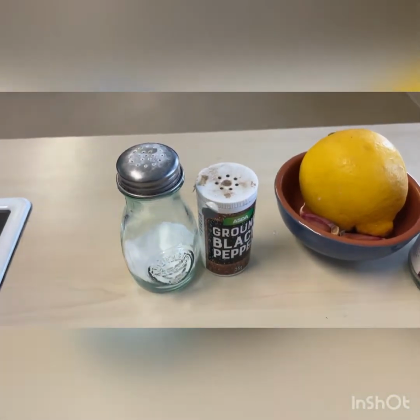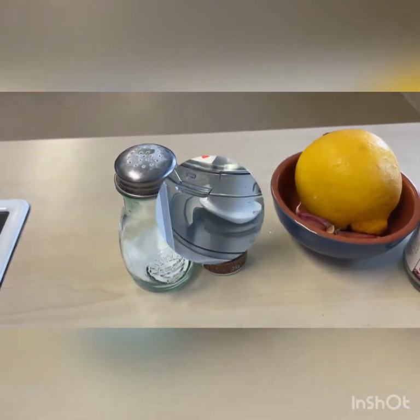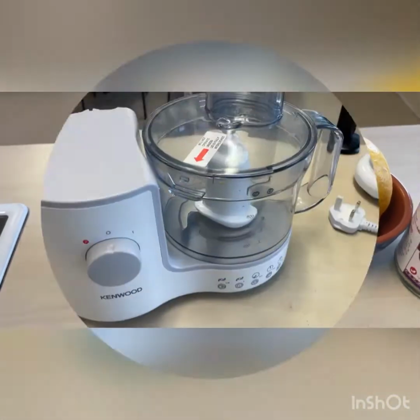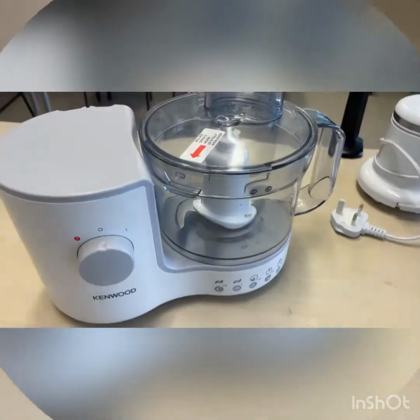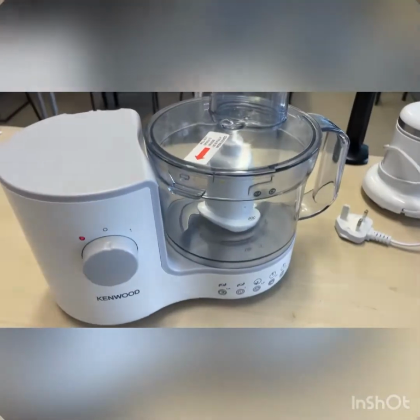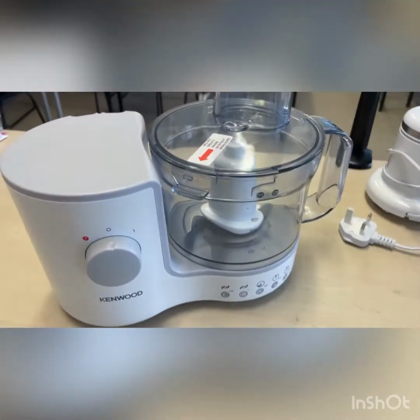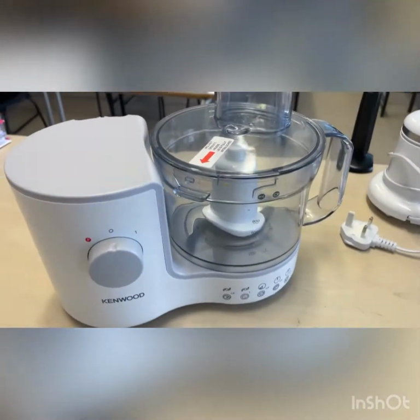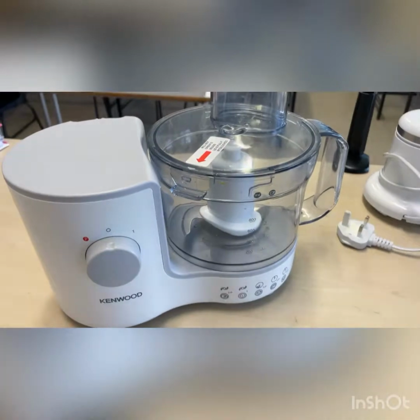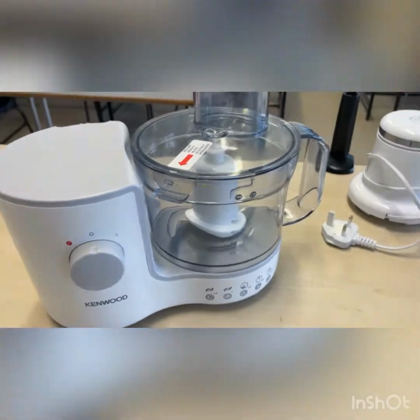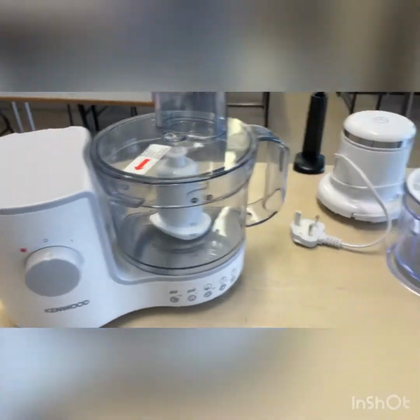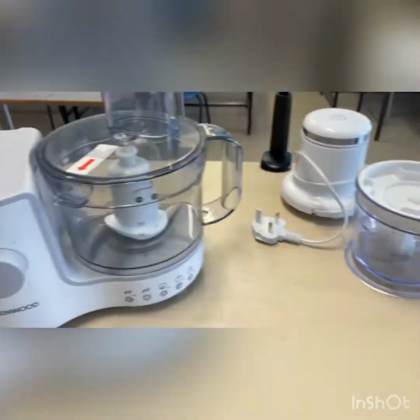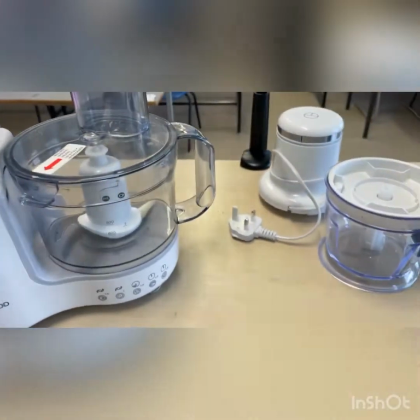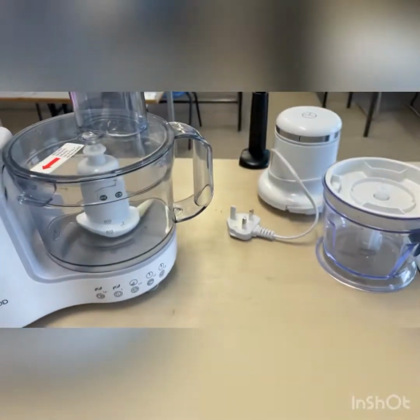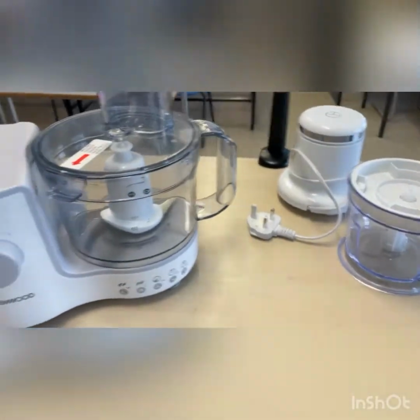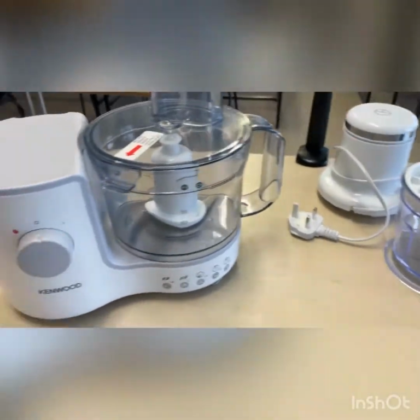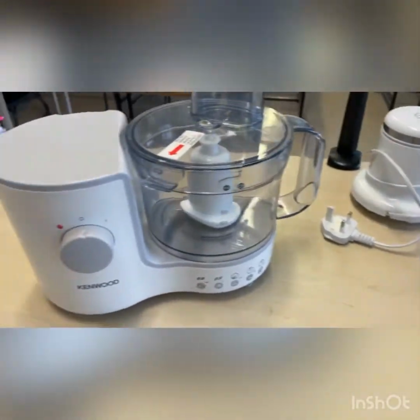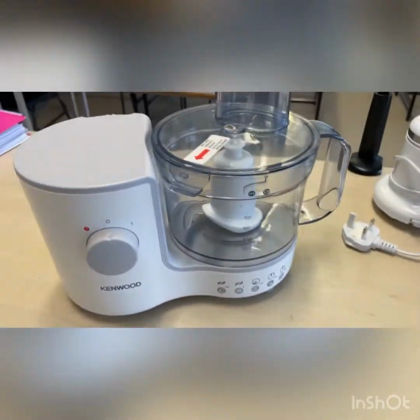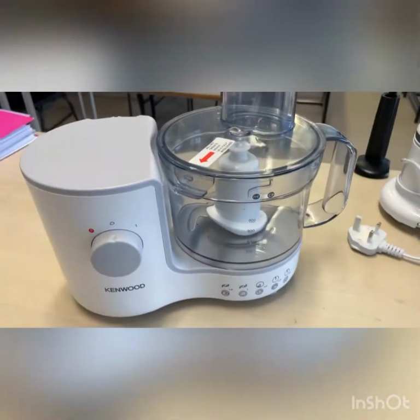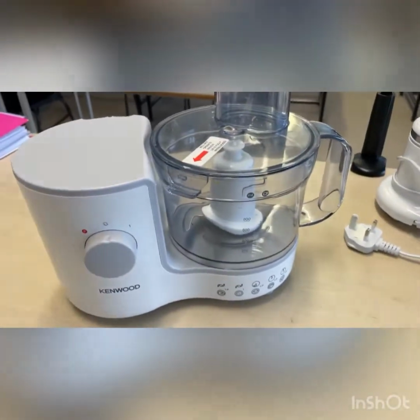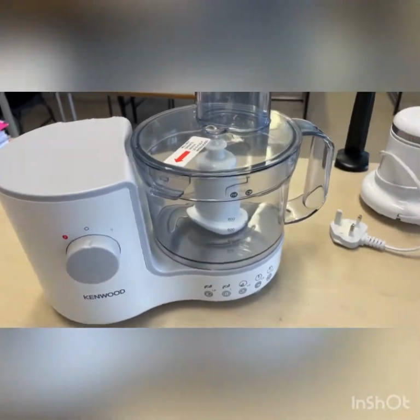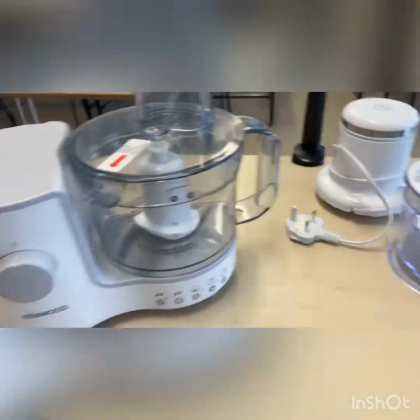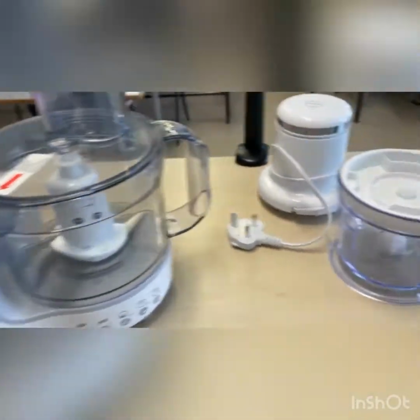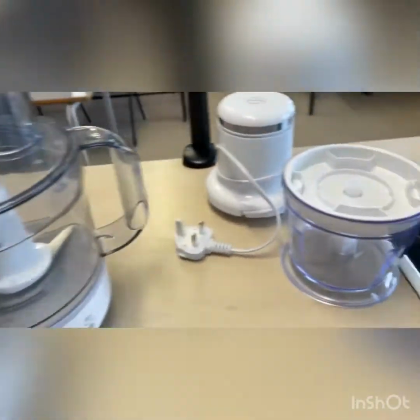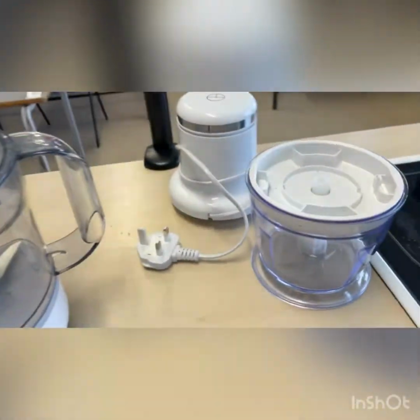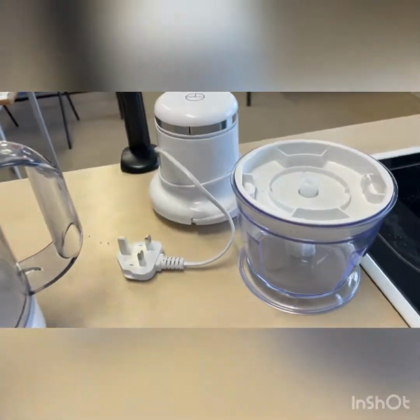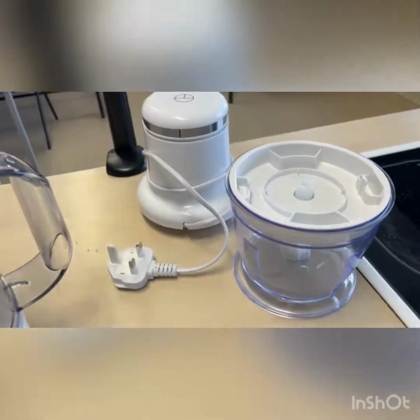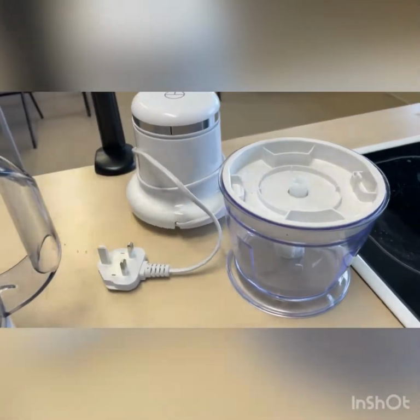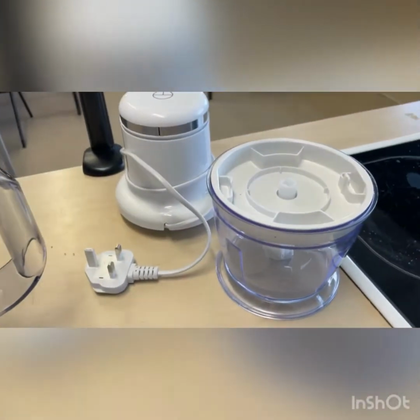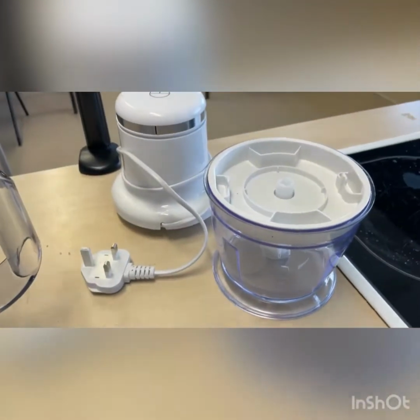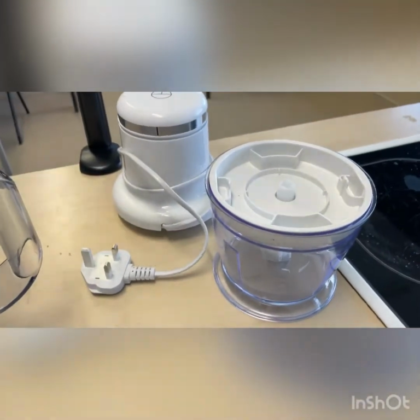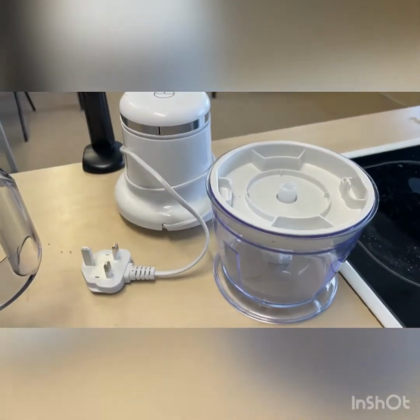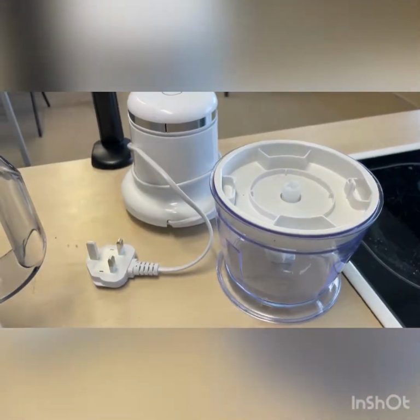We're also going to learn about these two machines here — the food processor and the chopper.